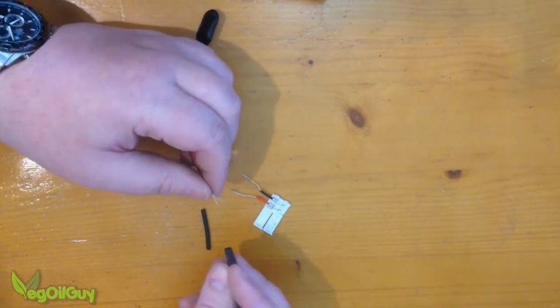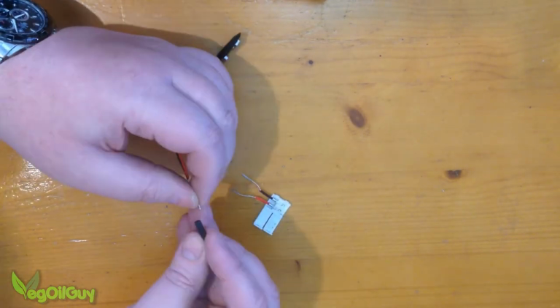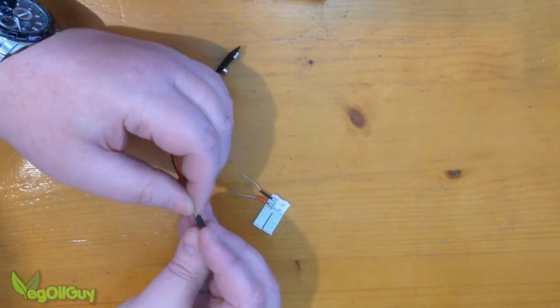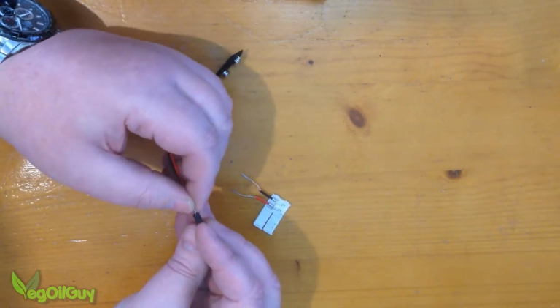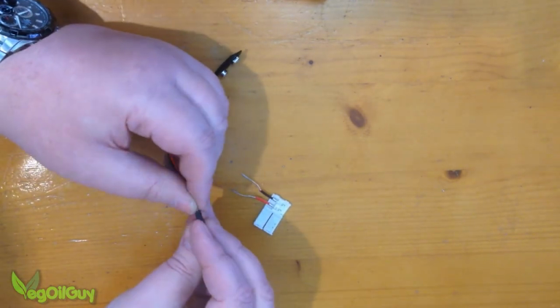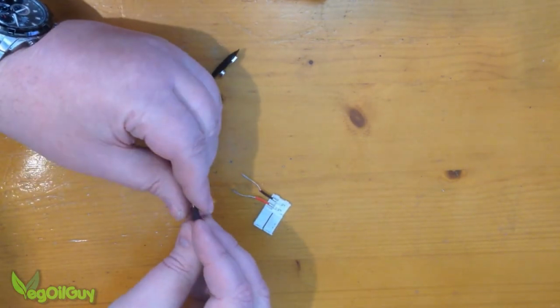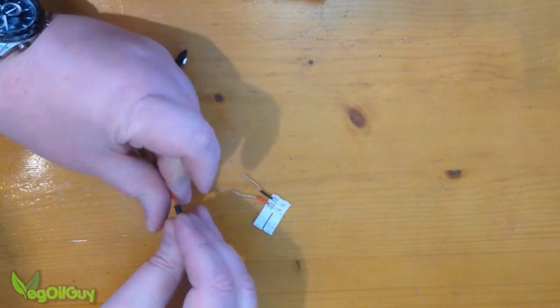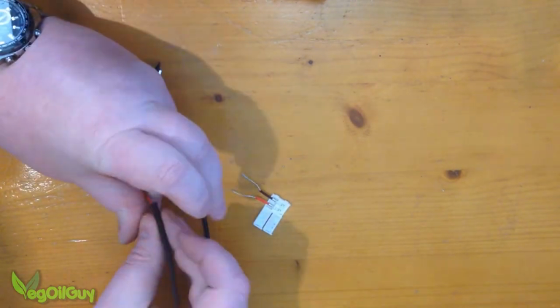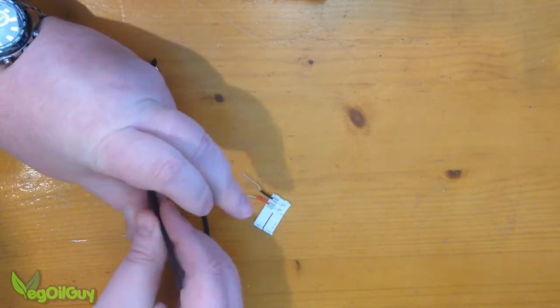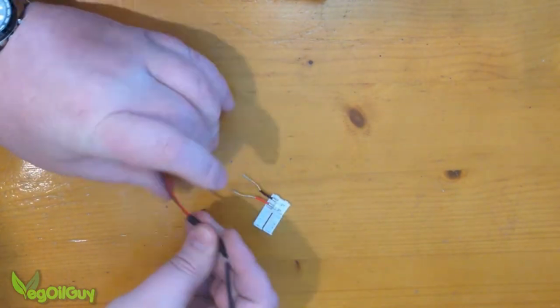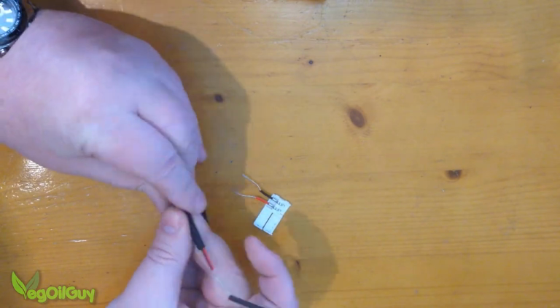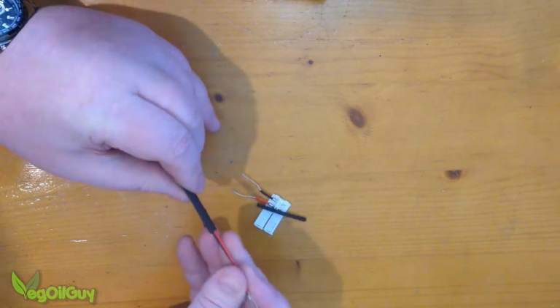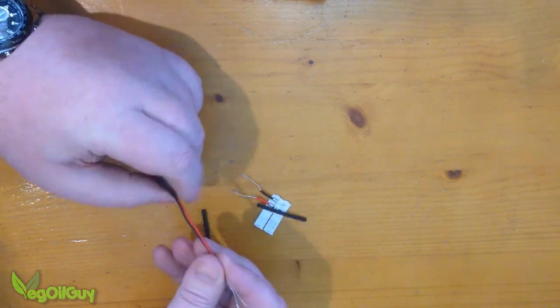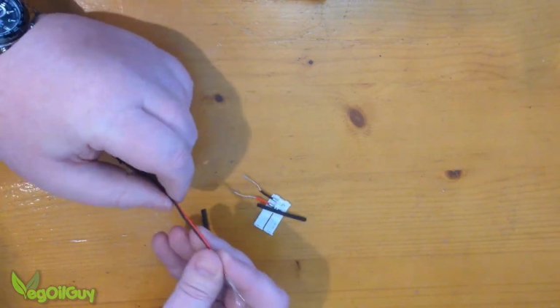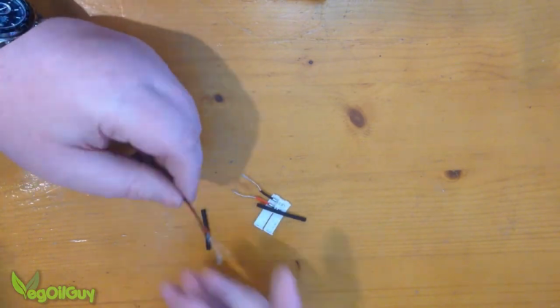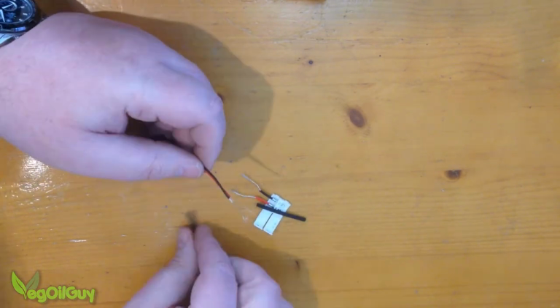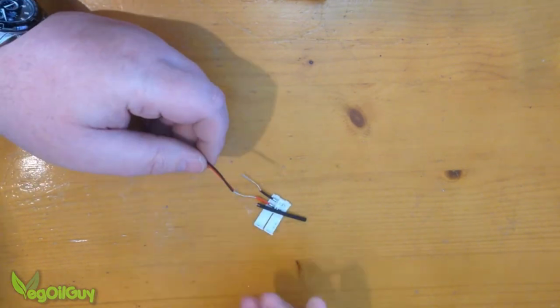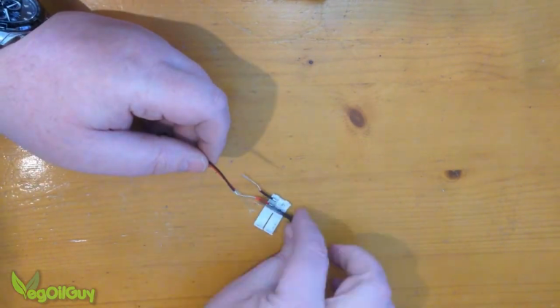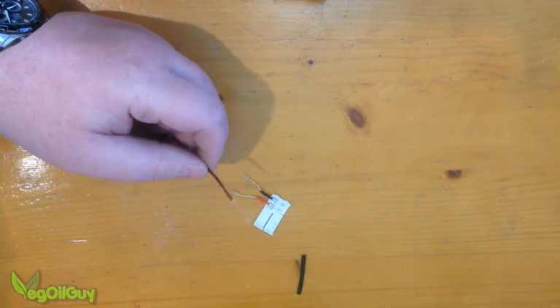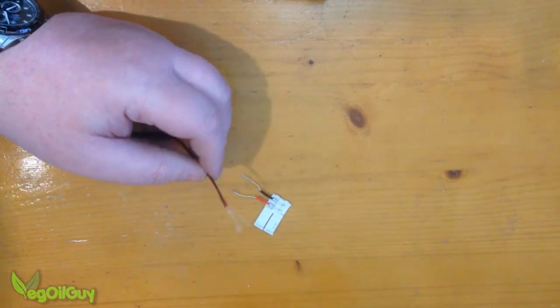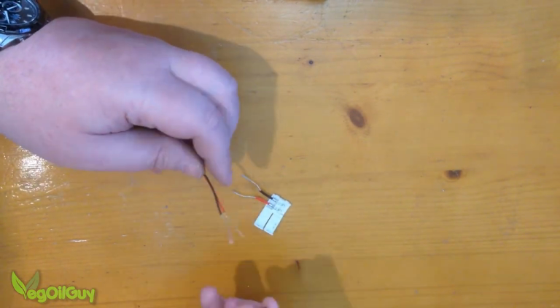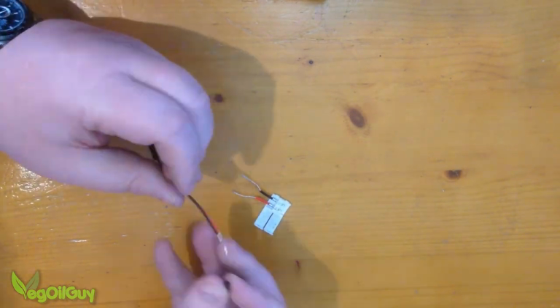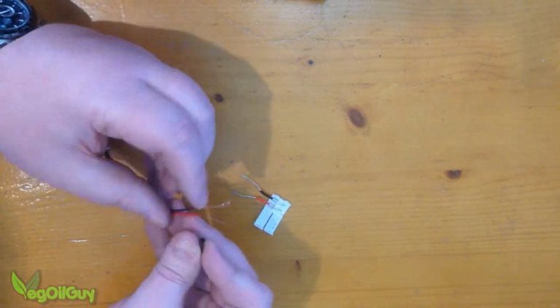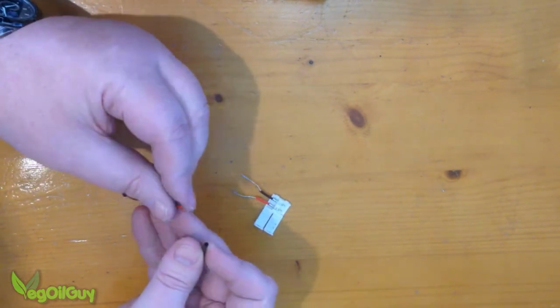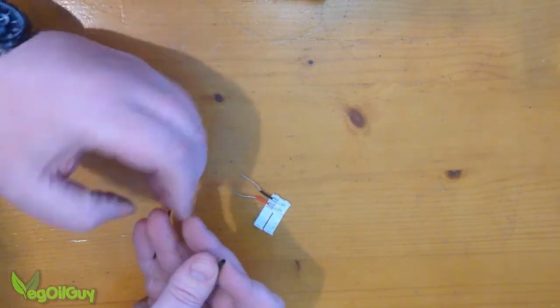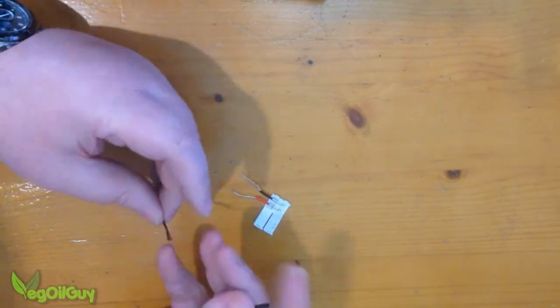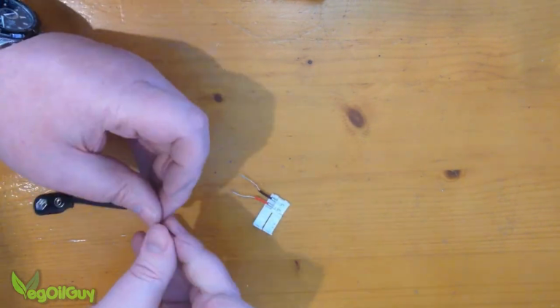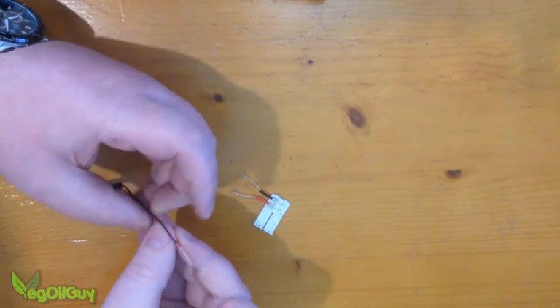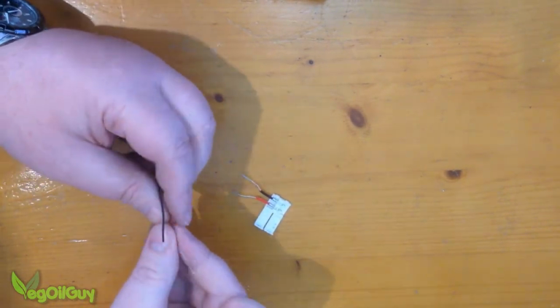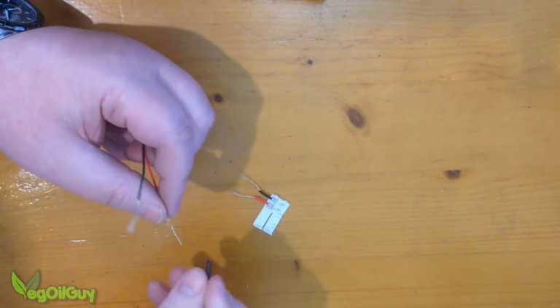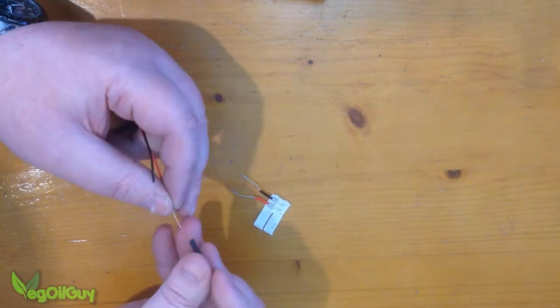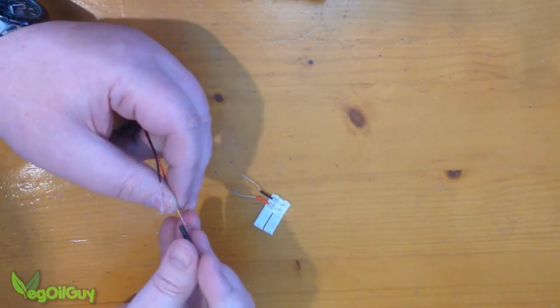Now's the right time to slide on some heat shrink. I only need two sizes, a large and a small.